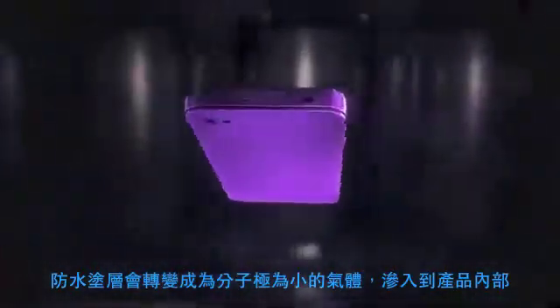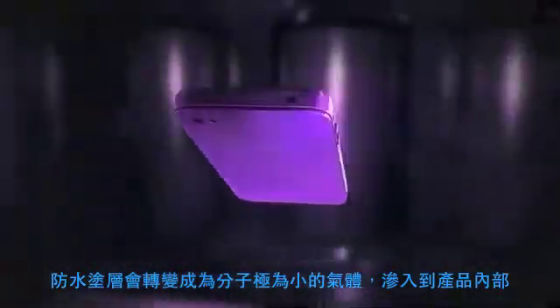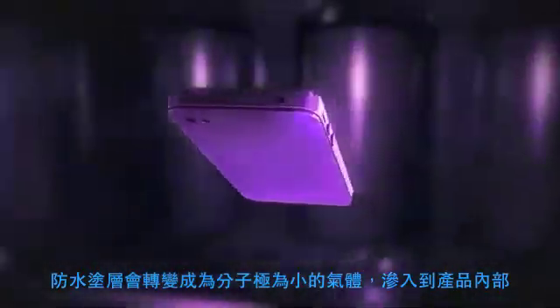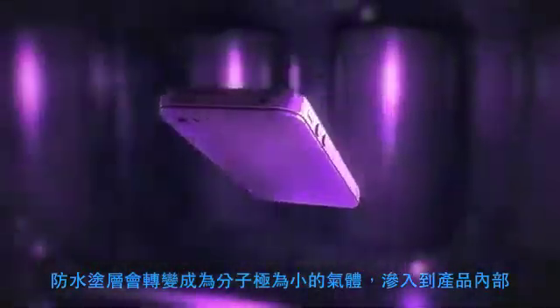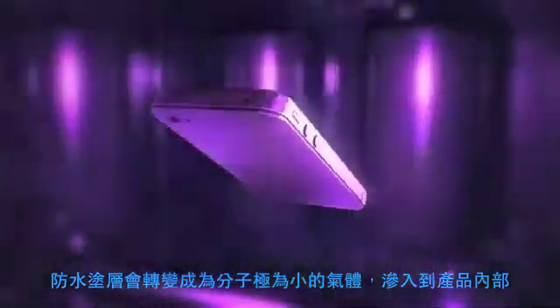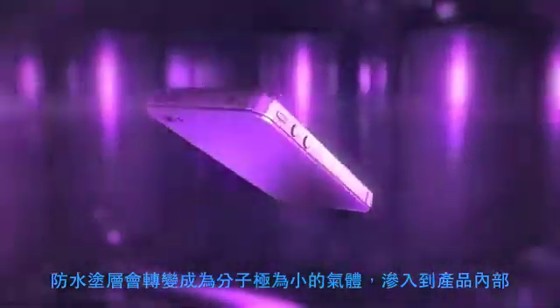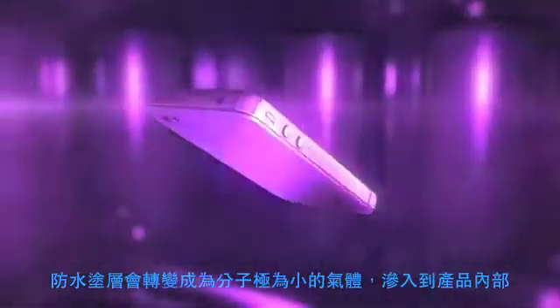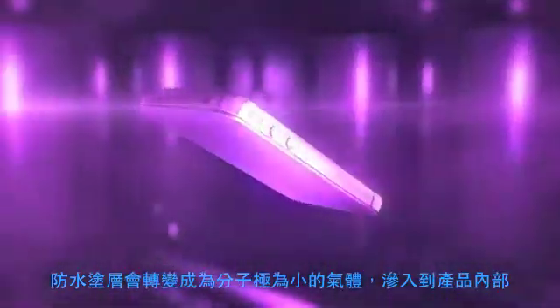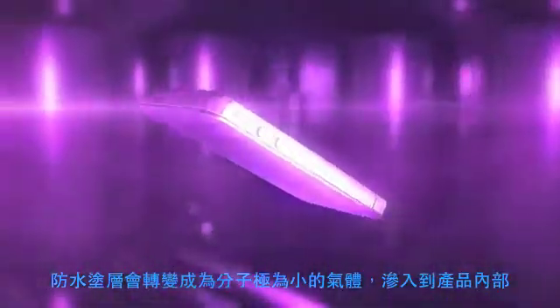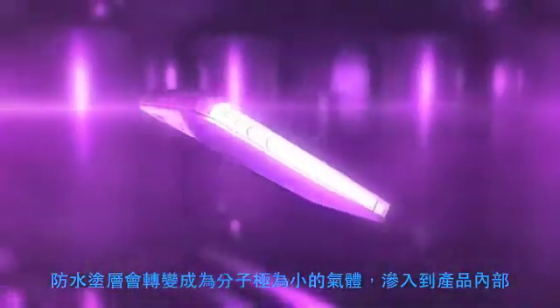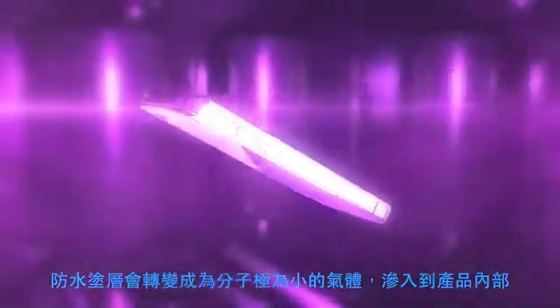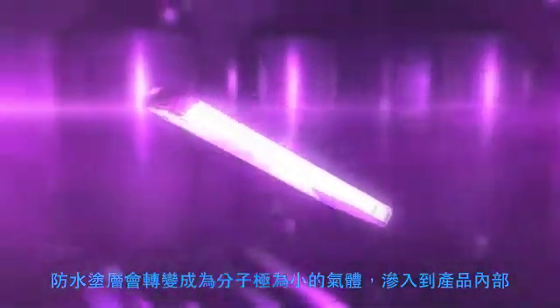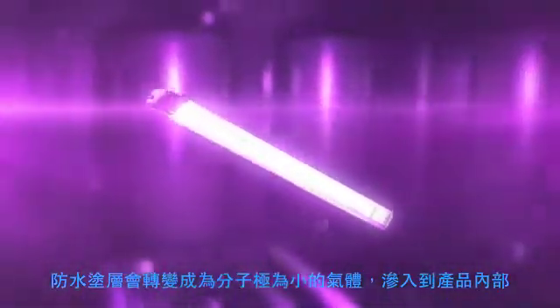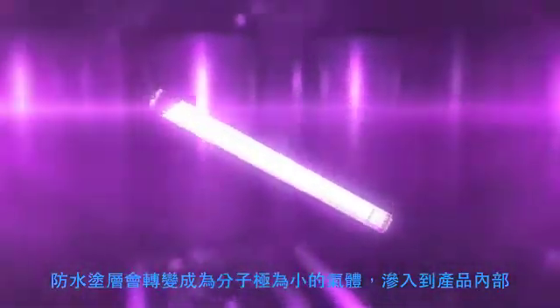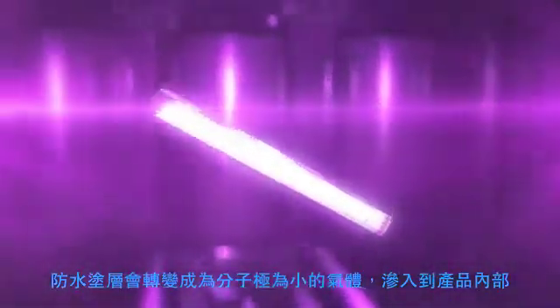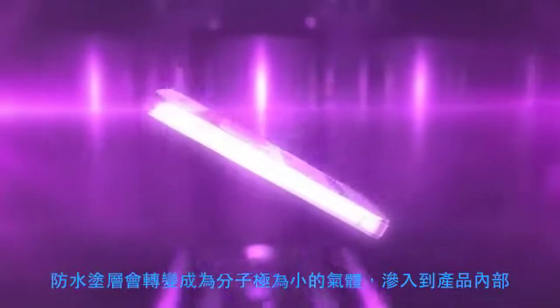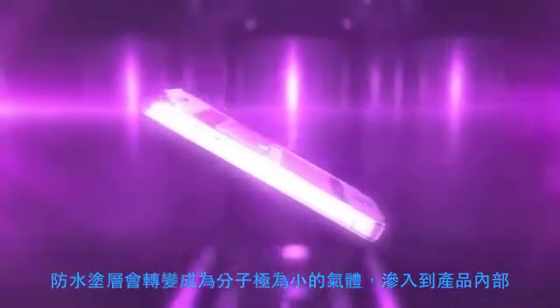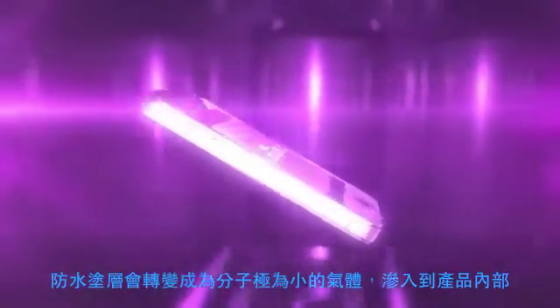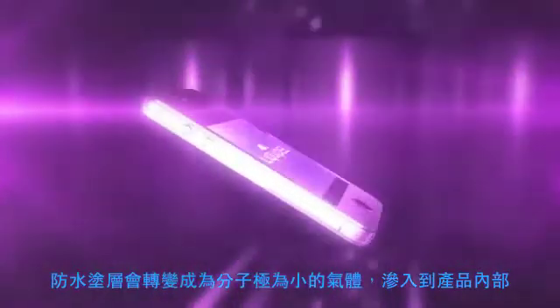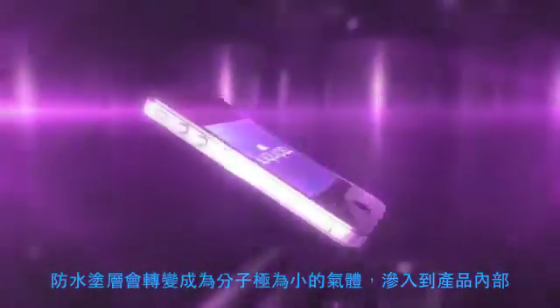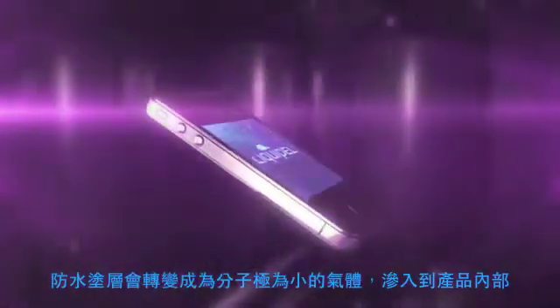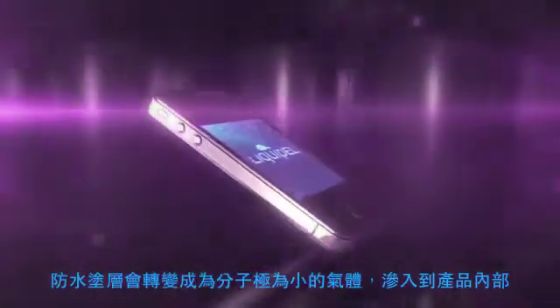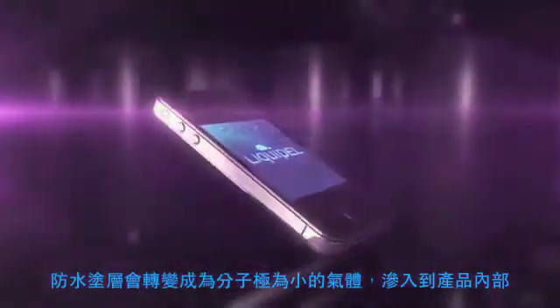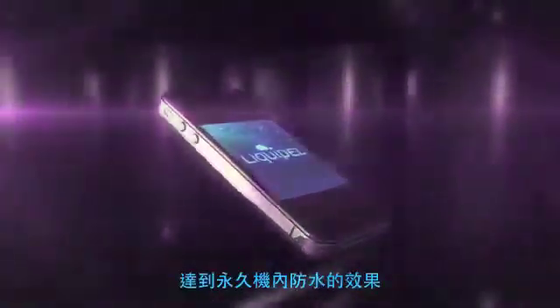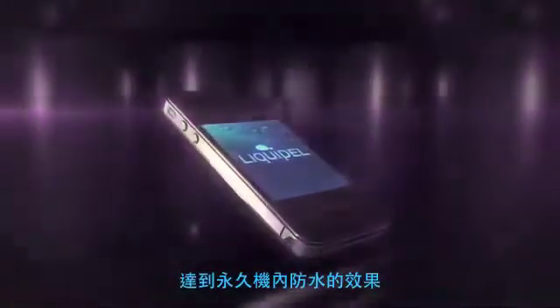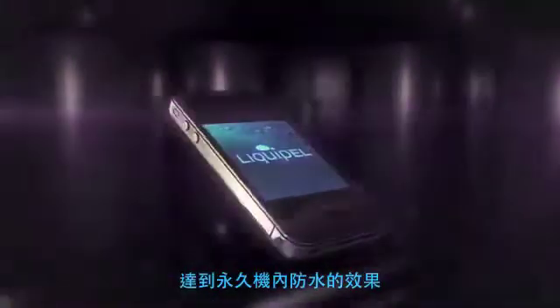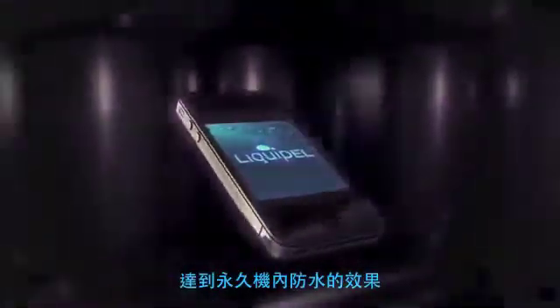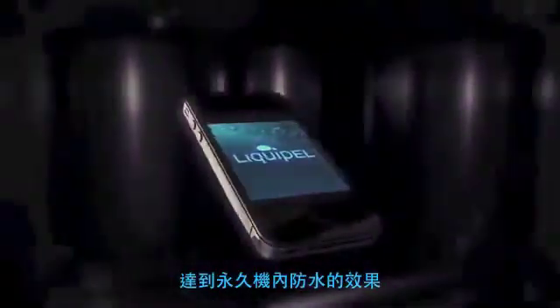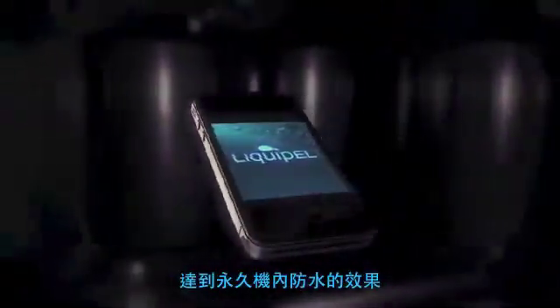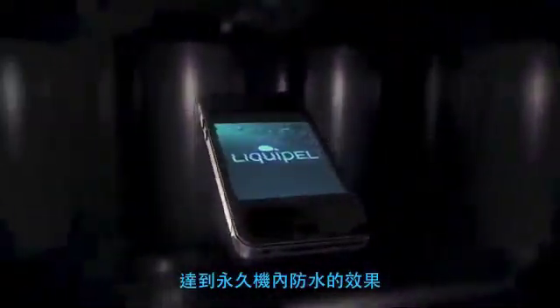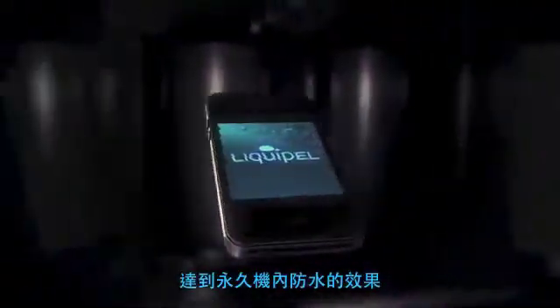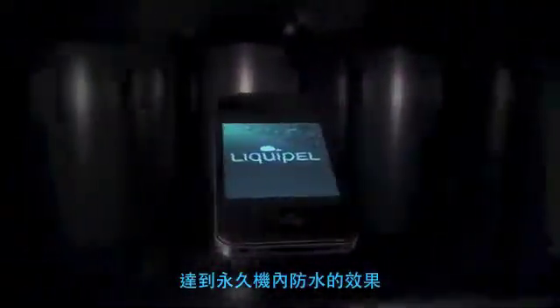Liquipel bonds the coating to the surface of the device on a molecular level, finalizing the Liquipel process.